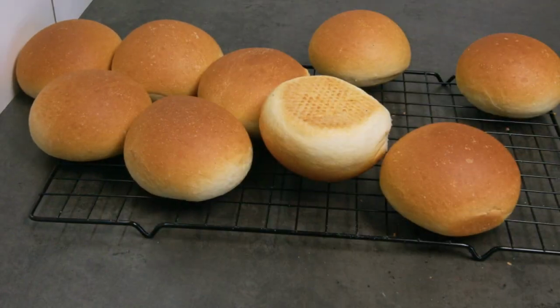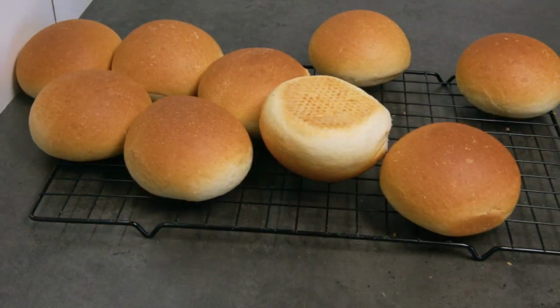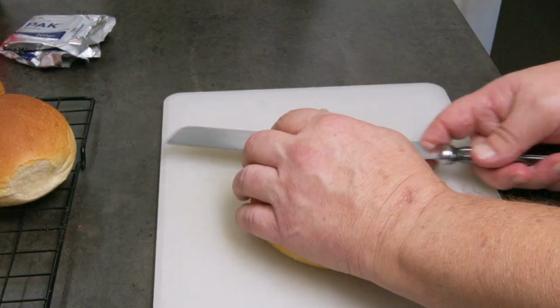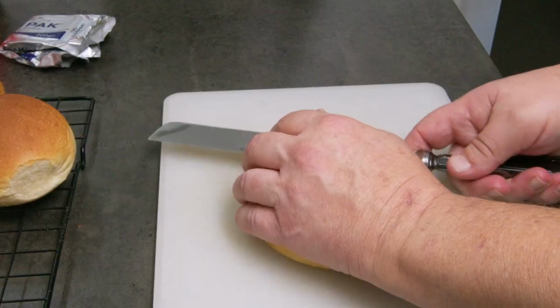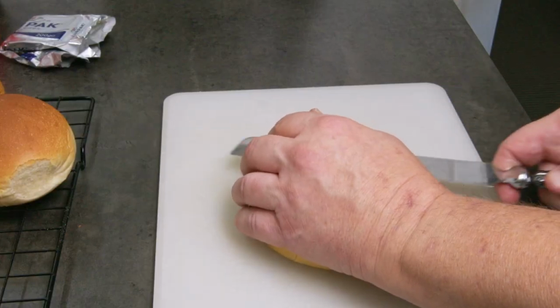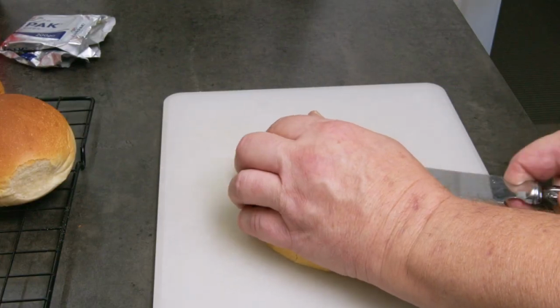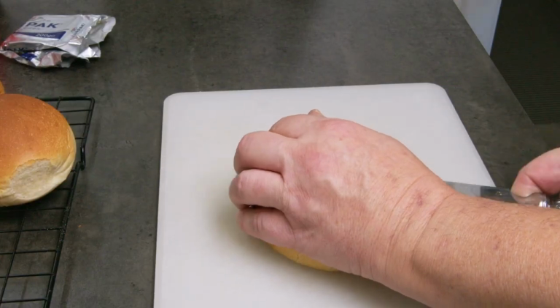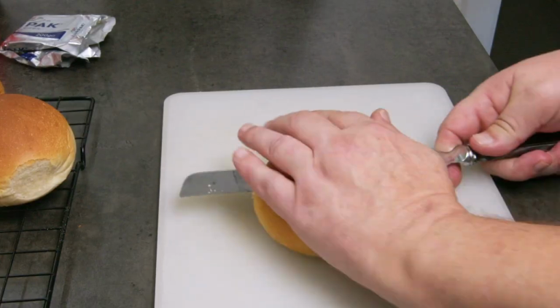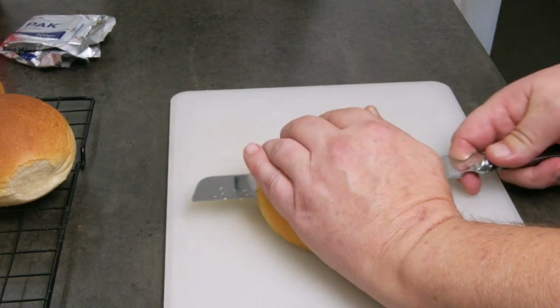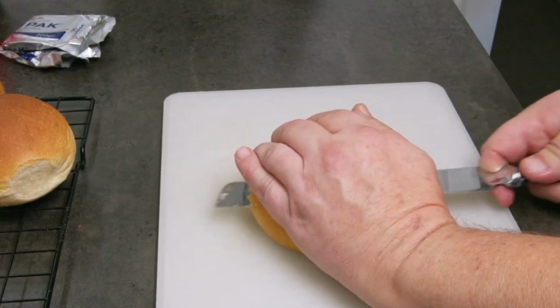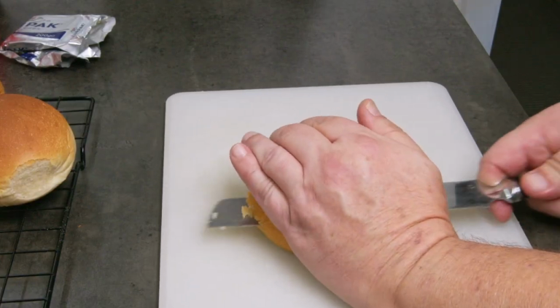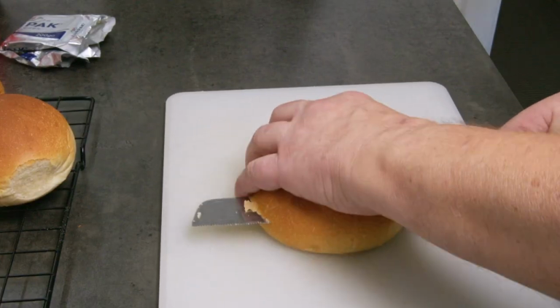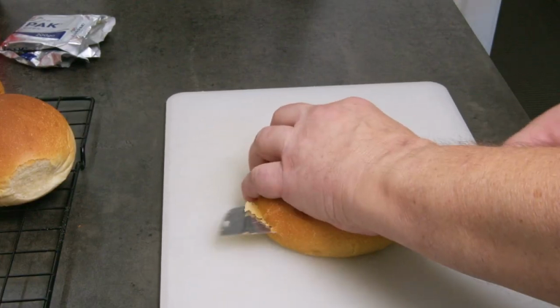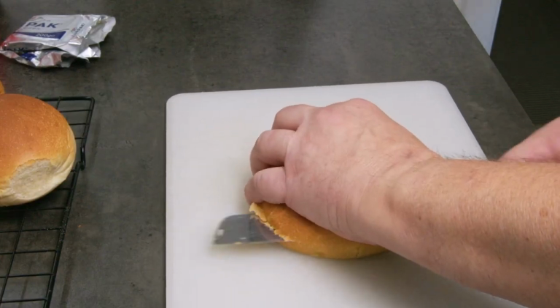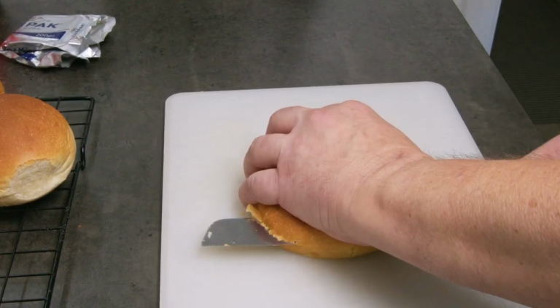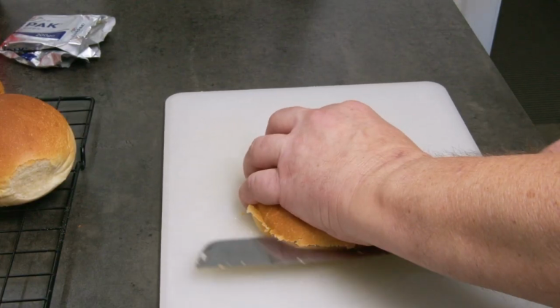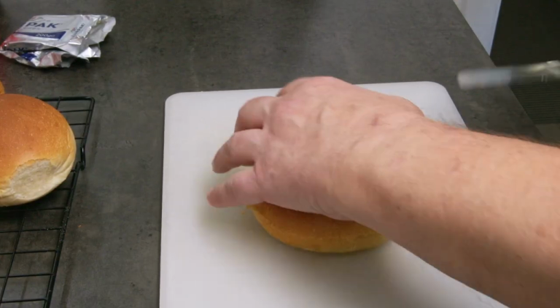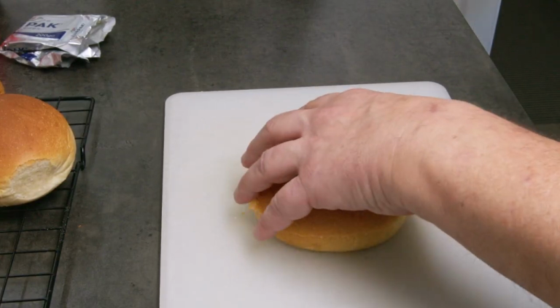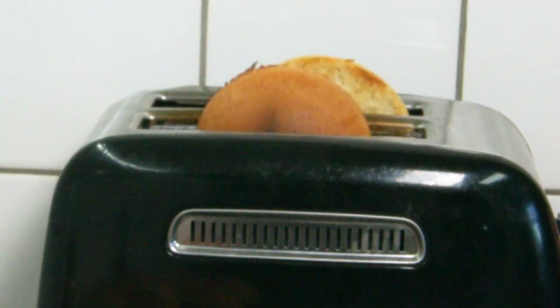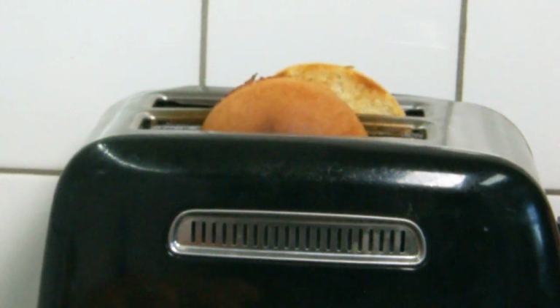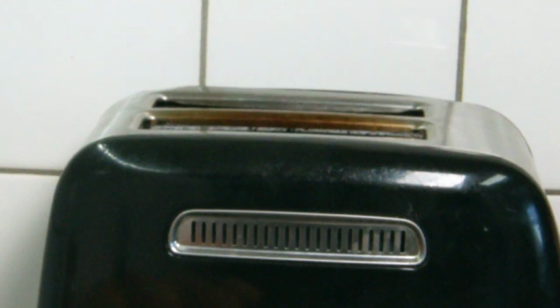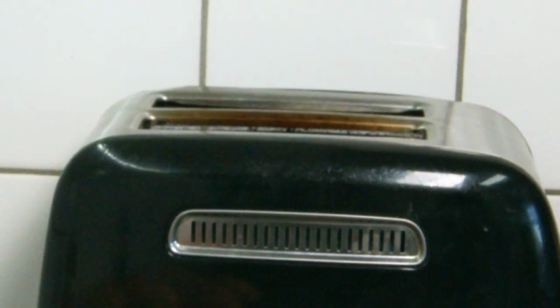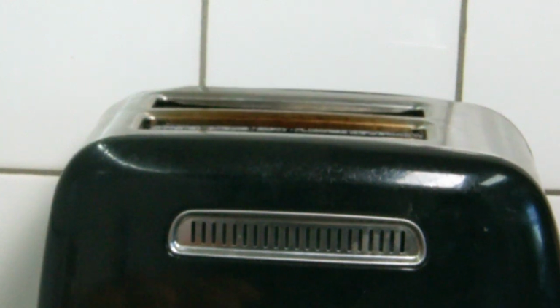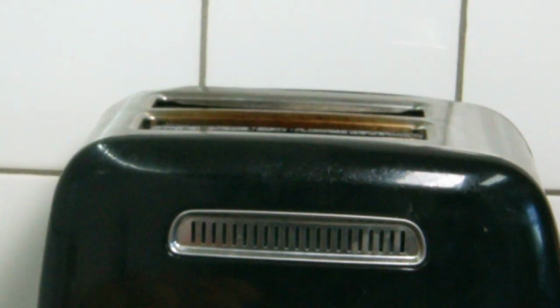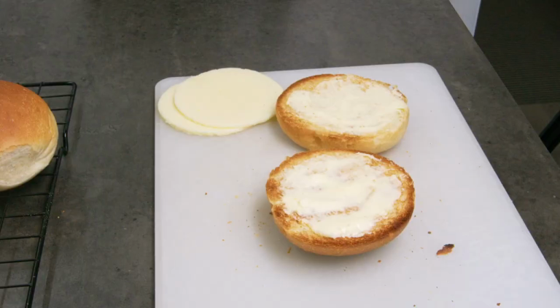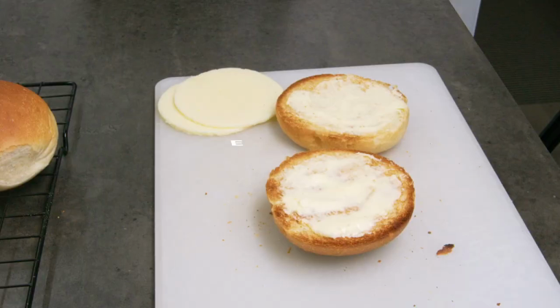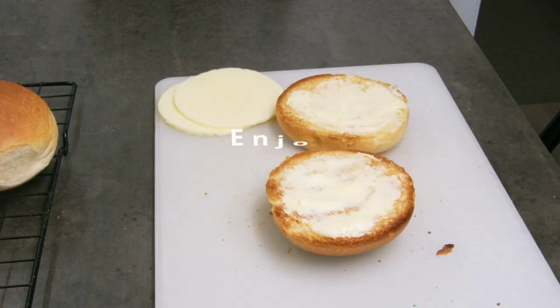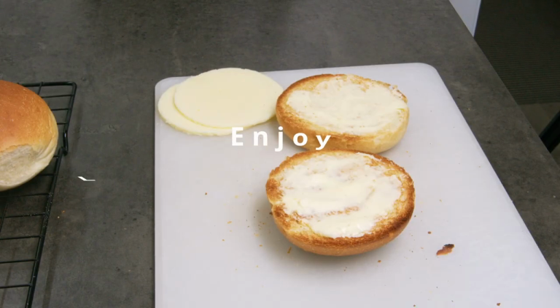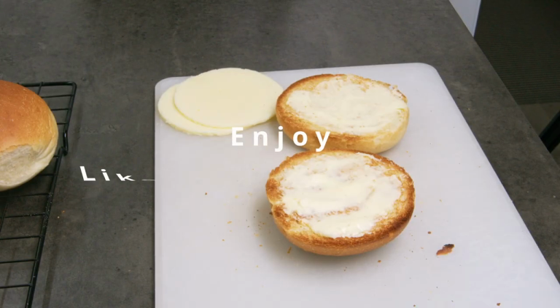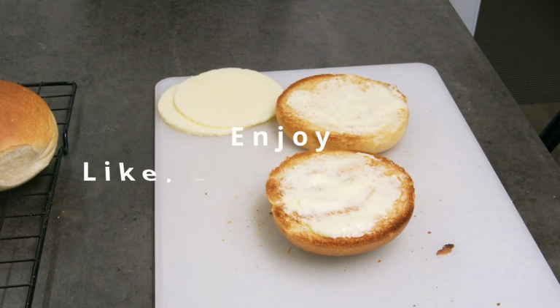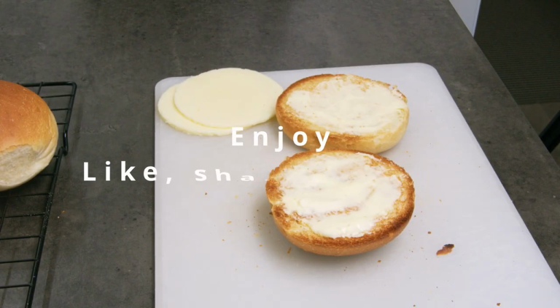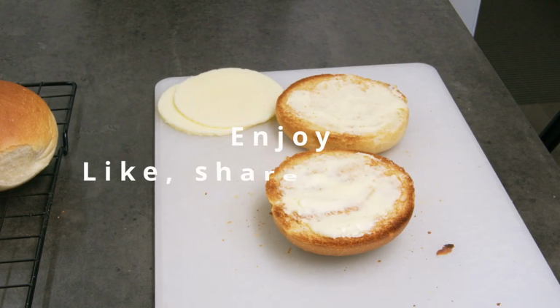Enjoy it fresh out of the oven or toasted with some butter and your favorite condiment. Enjoy!